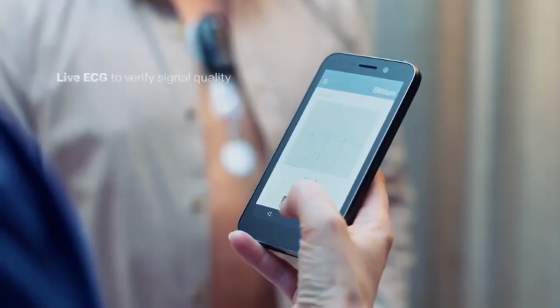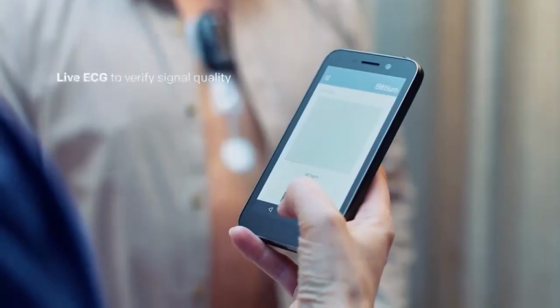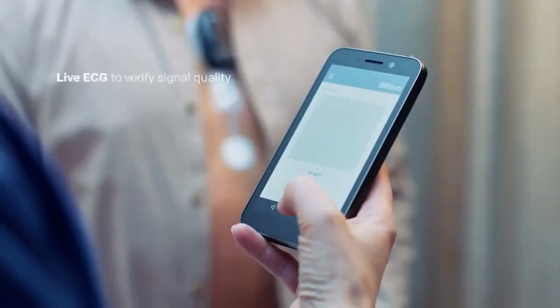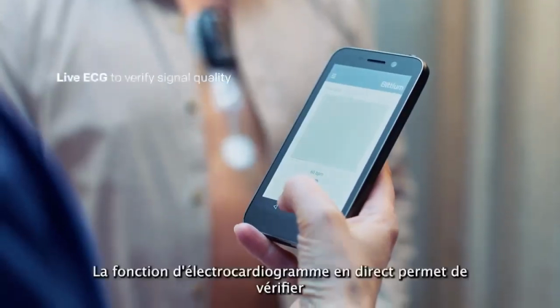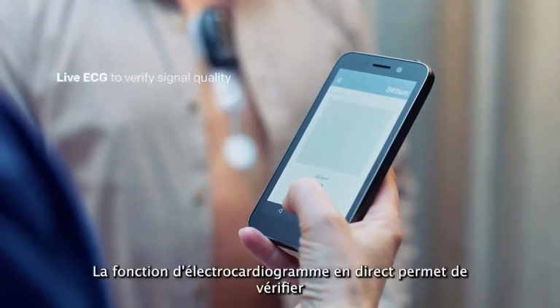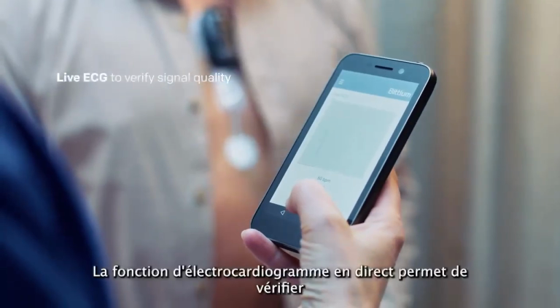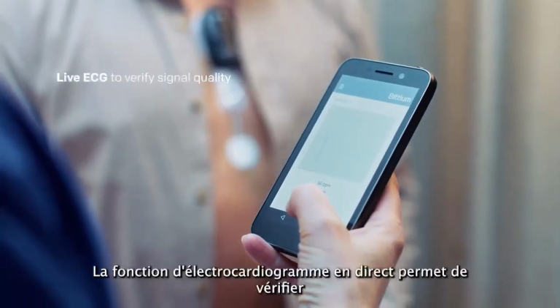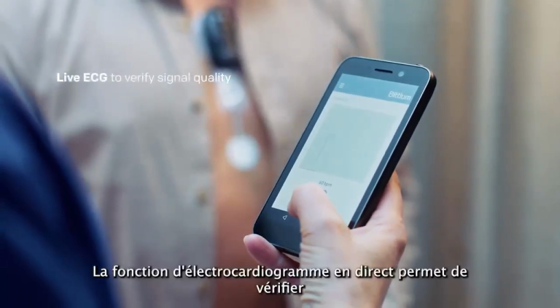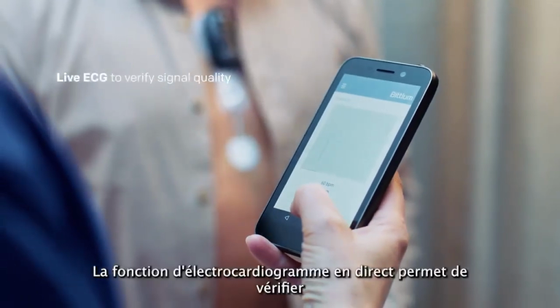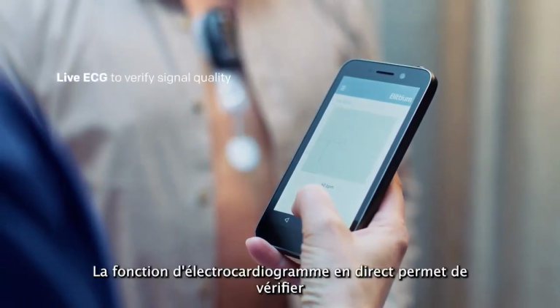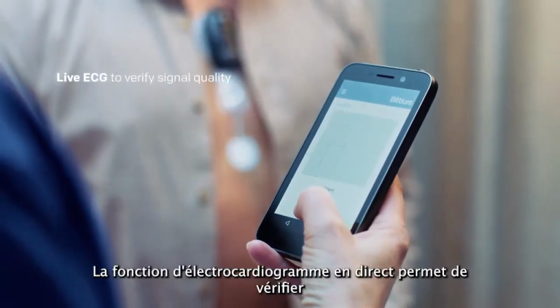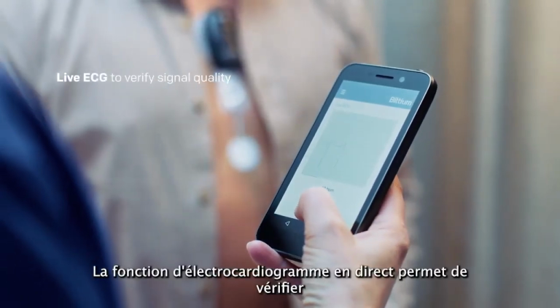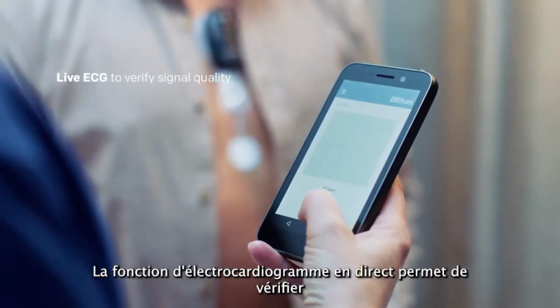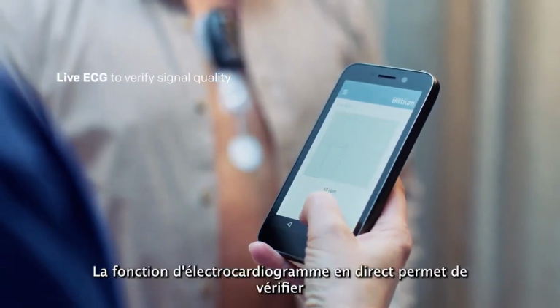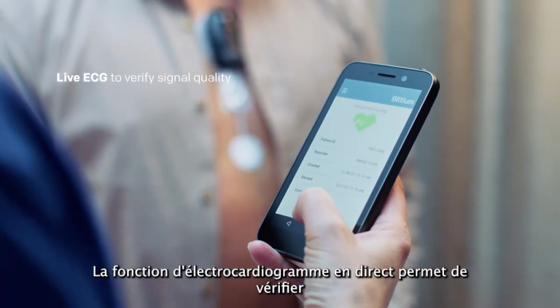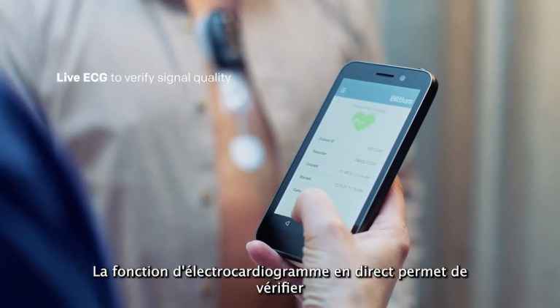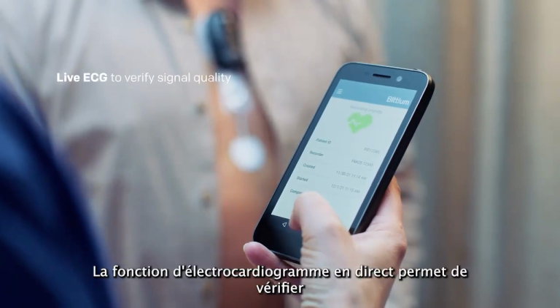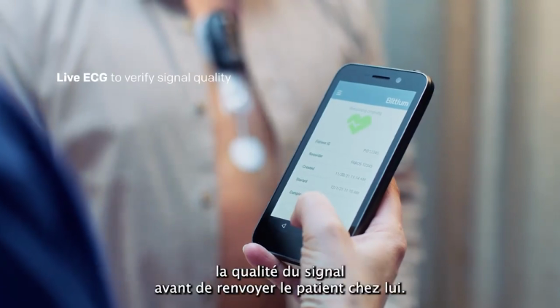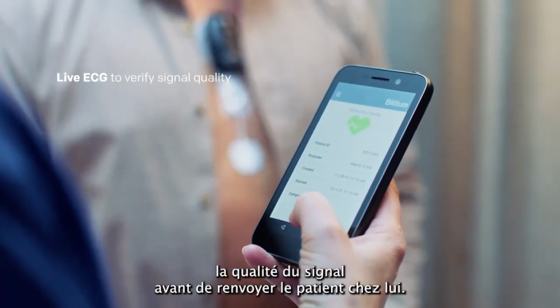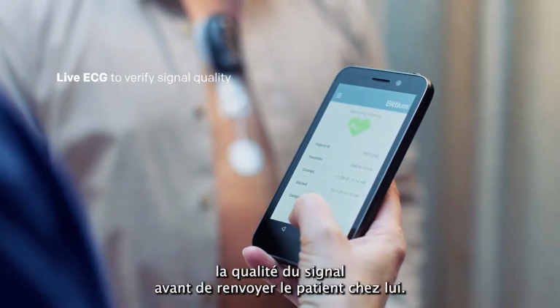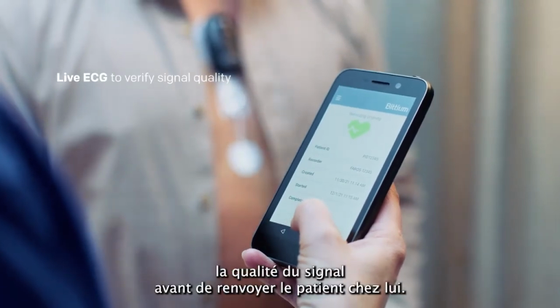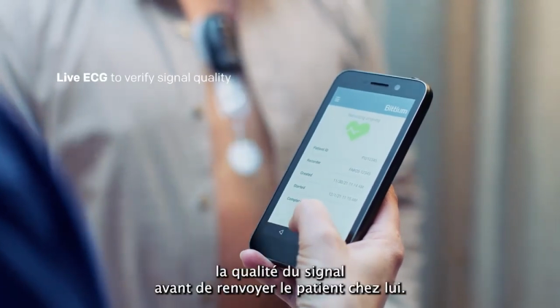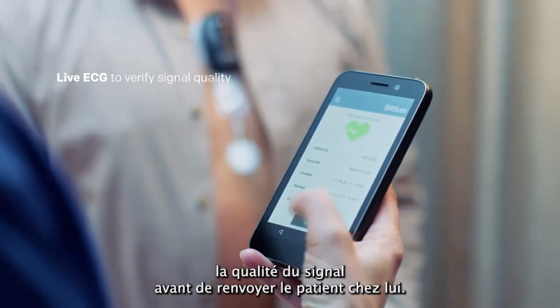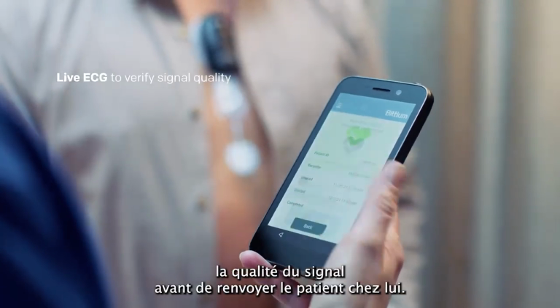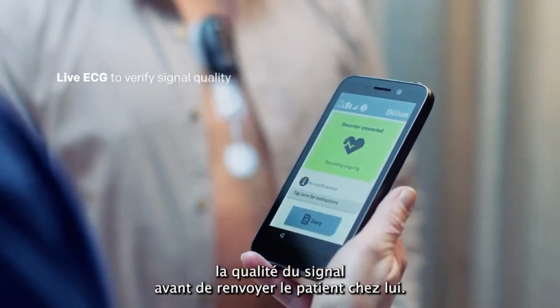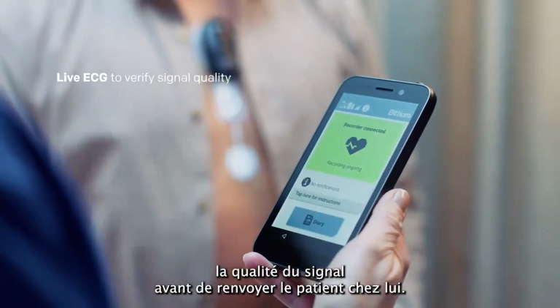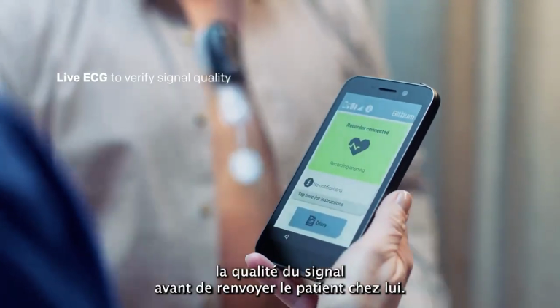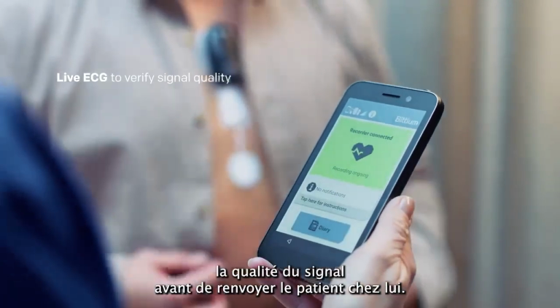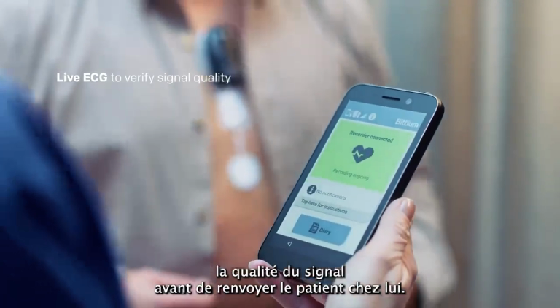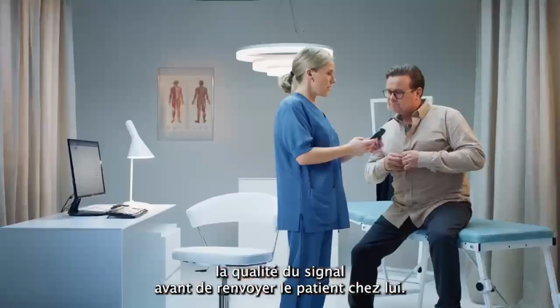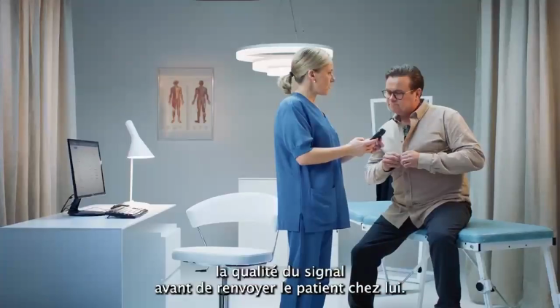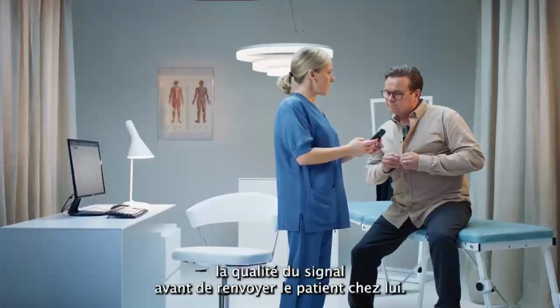The live ECG feature helps to verify the signal quality before sending the patient home.